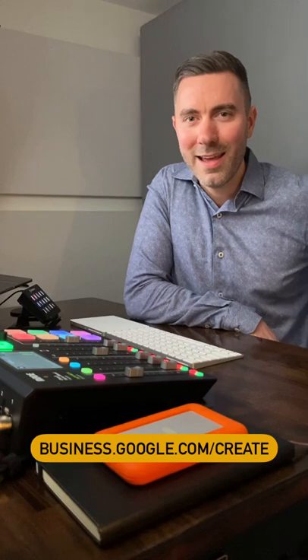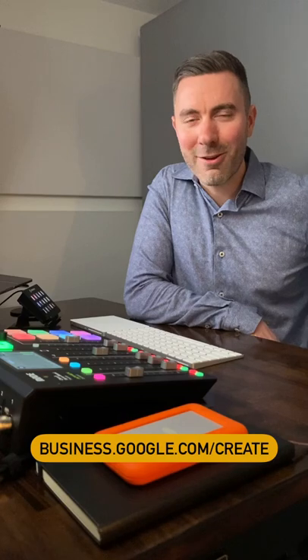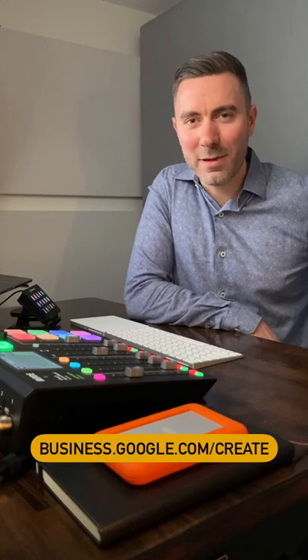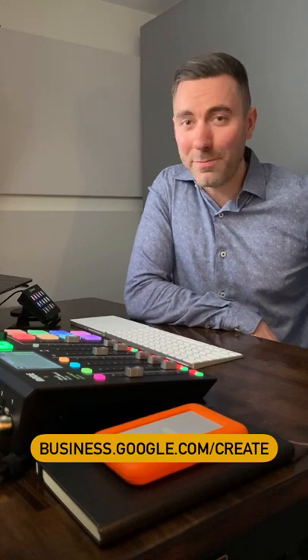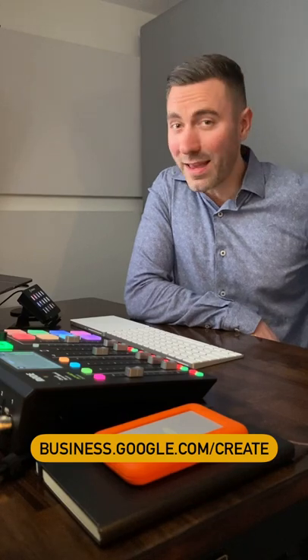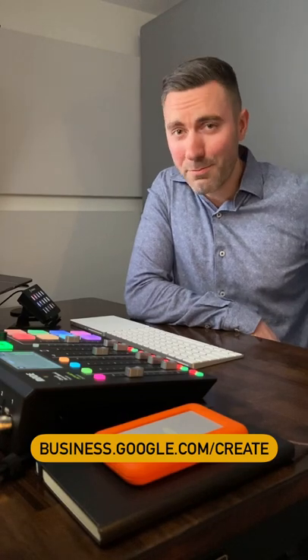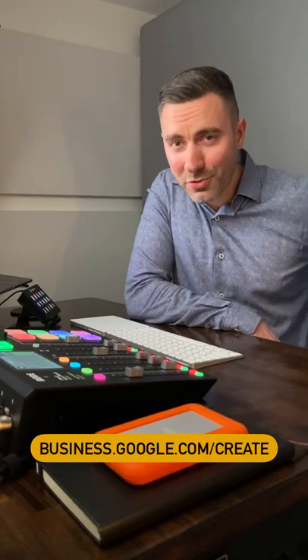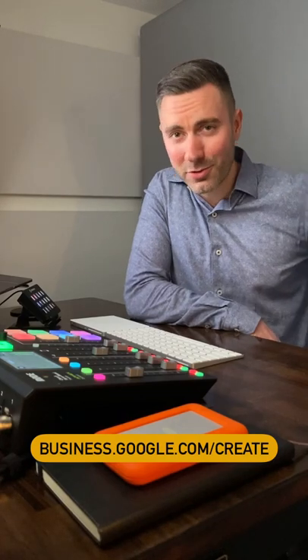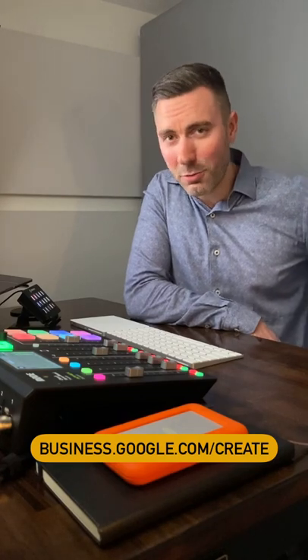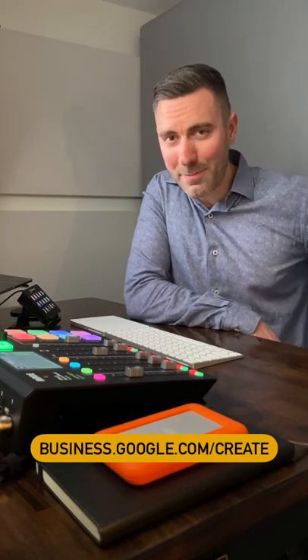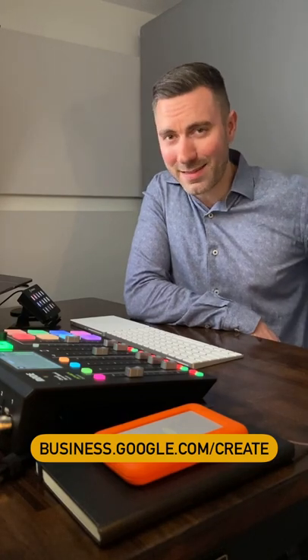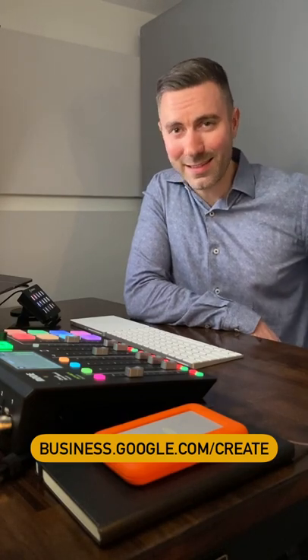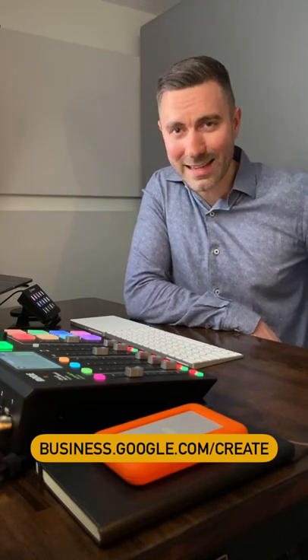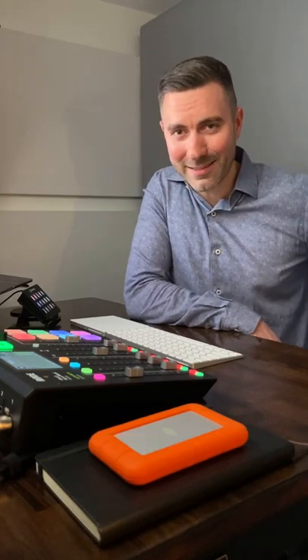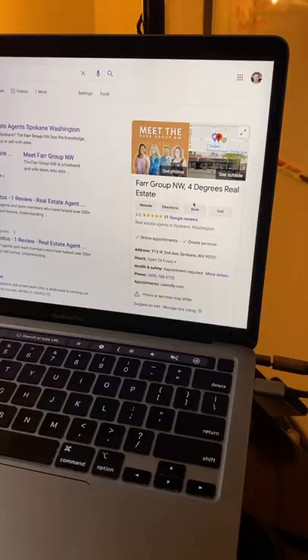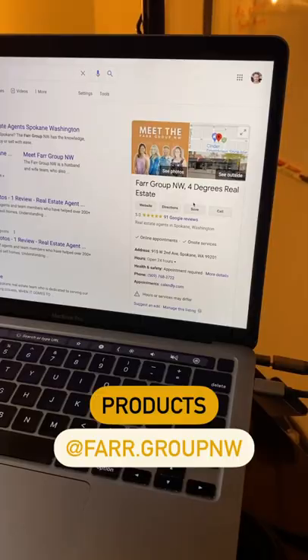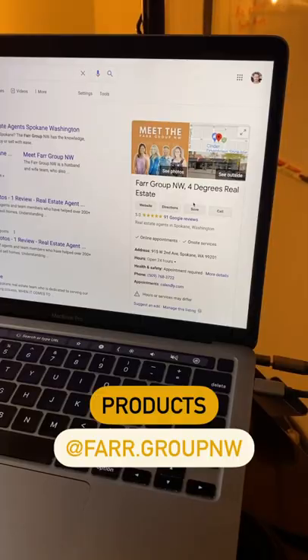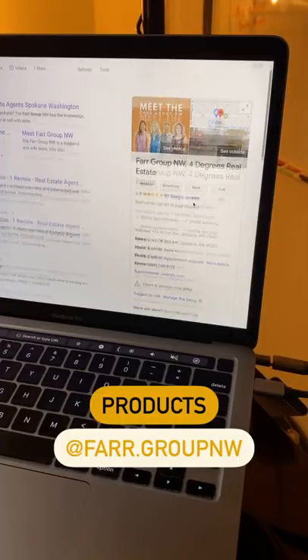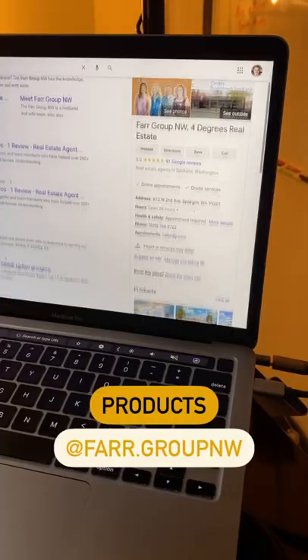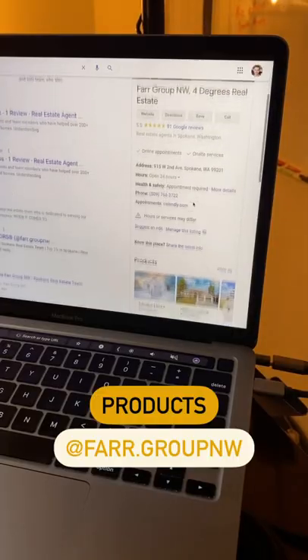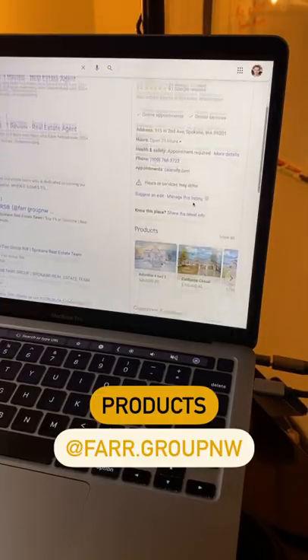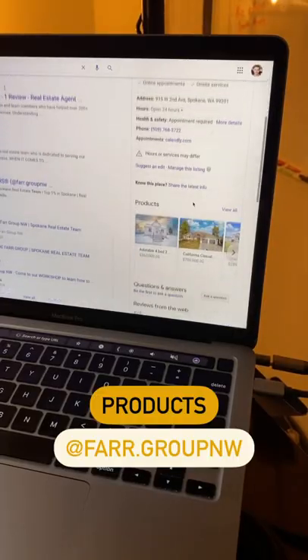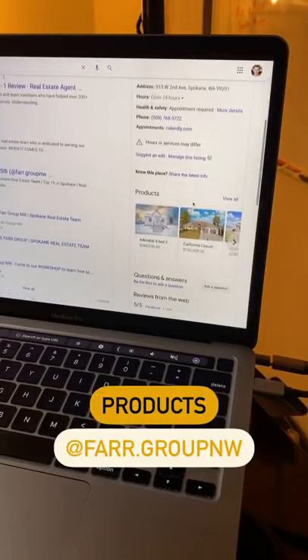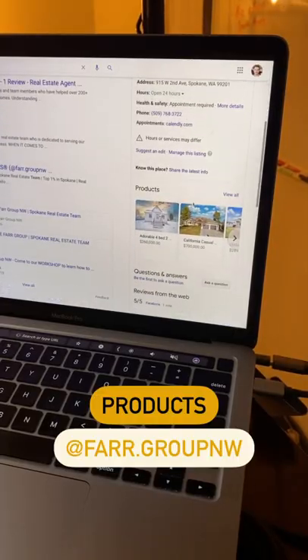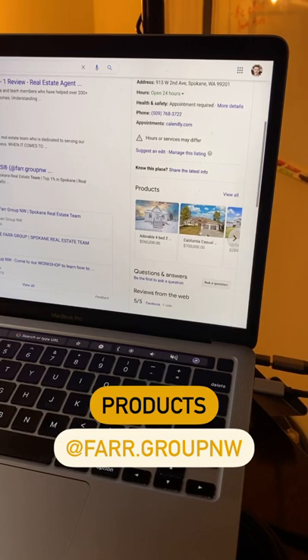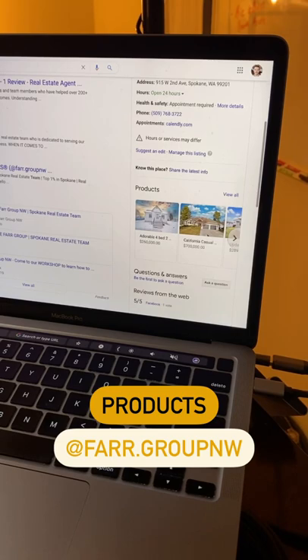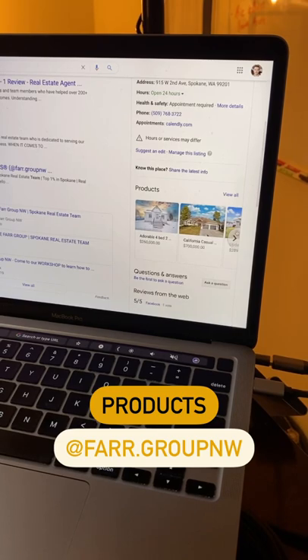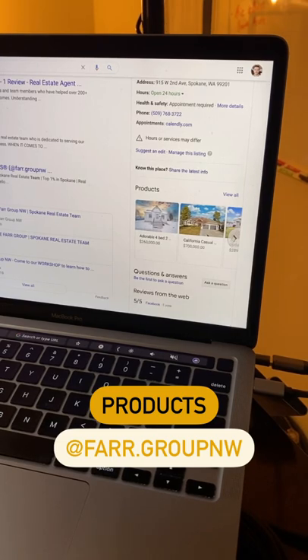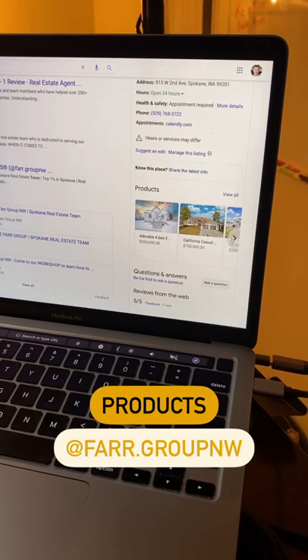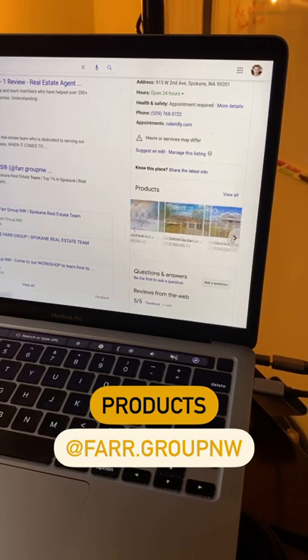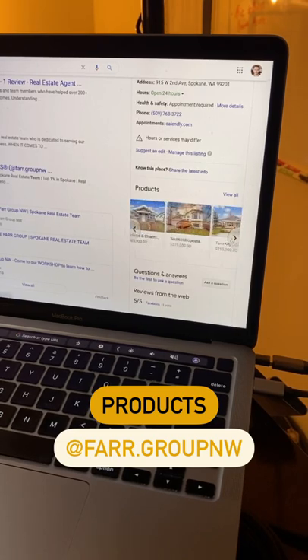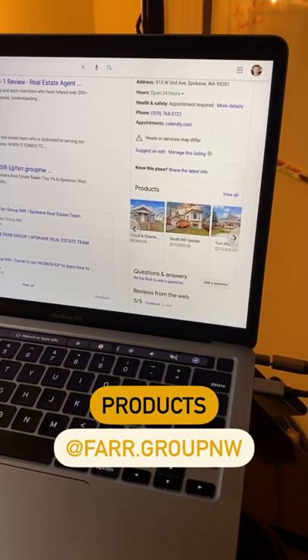Here are three simple ways to boost your Google My Business listing. Add your real estate listings like the Farr Group in Spokane, Washington did under products.